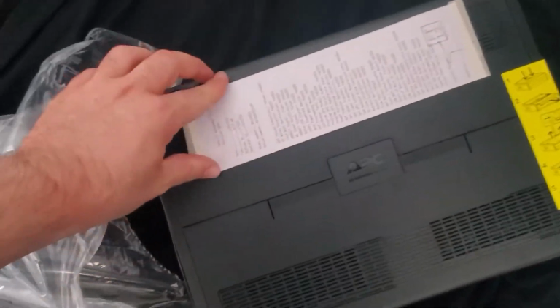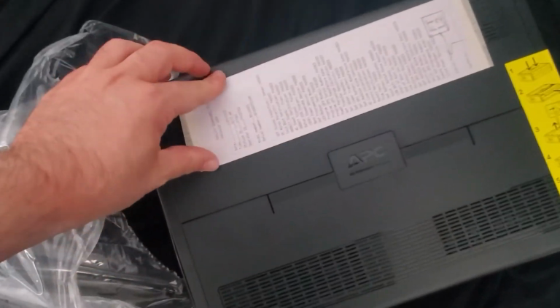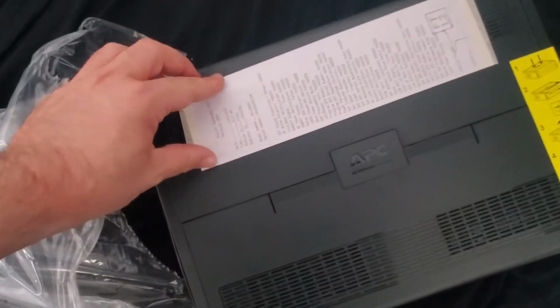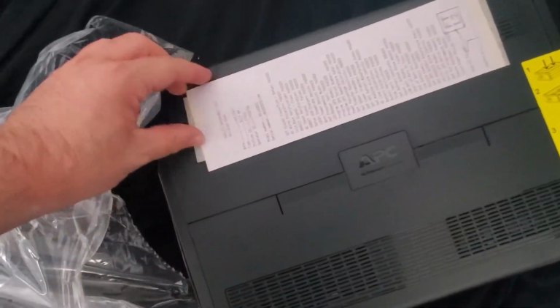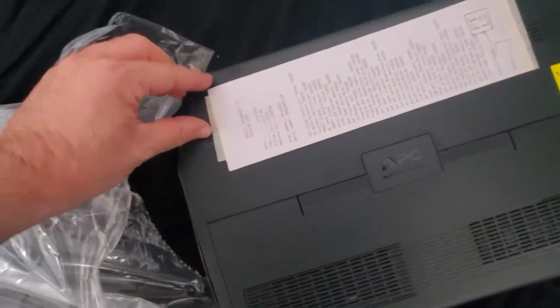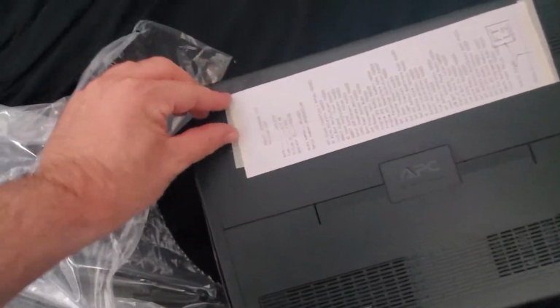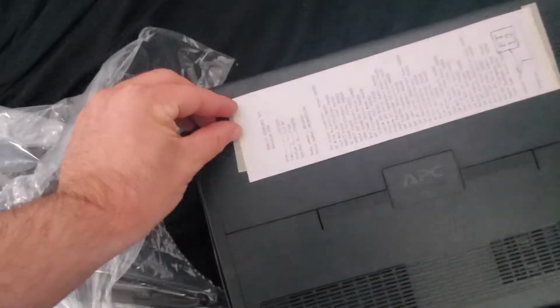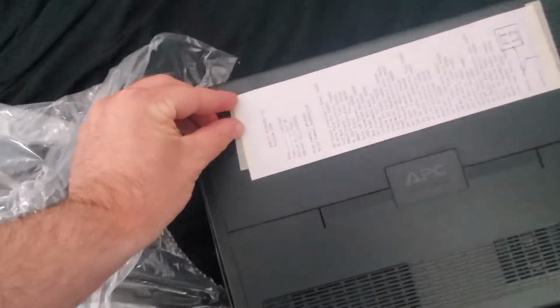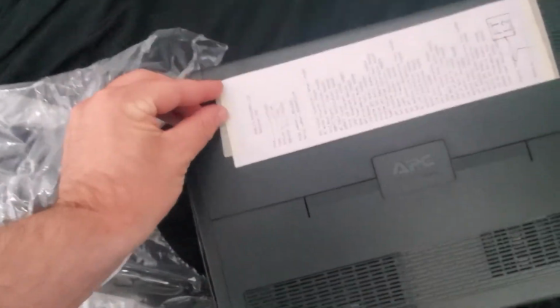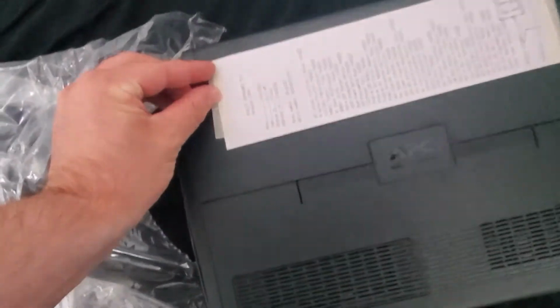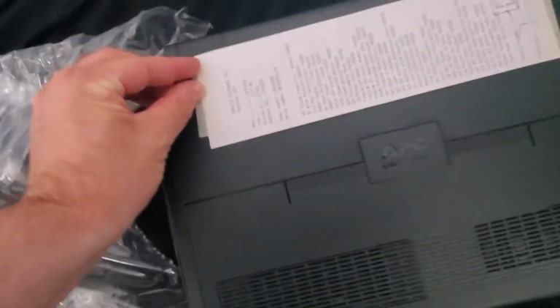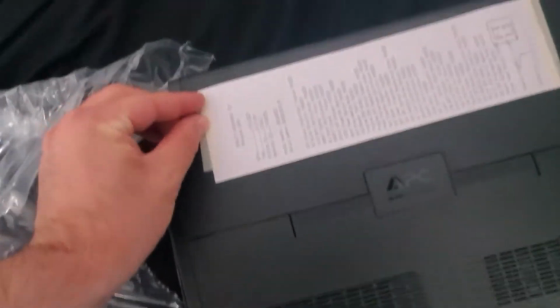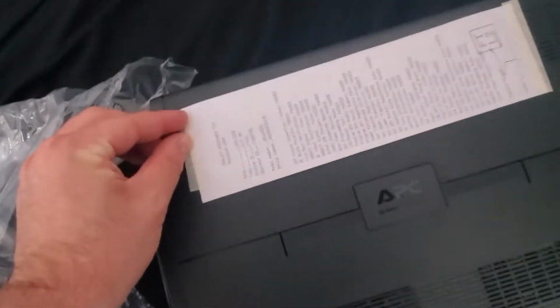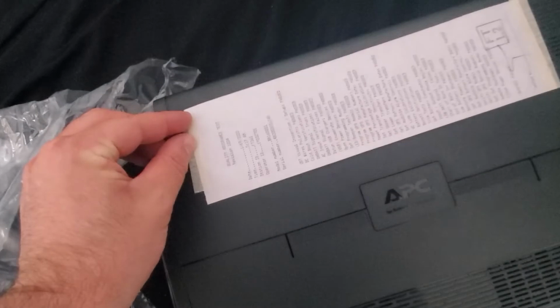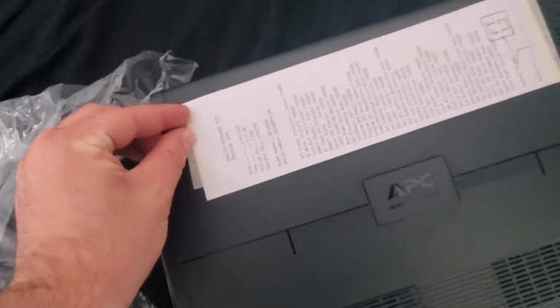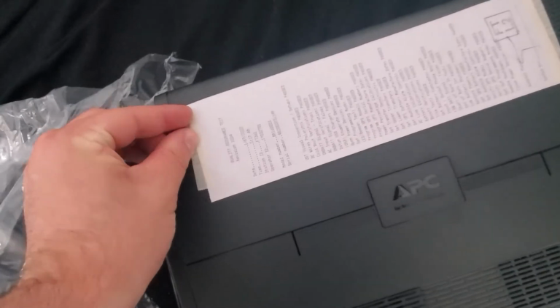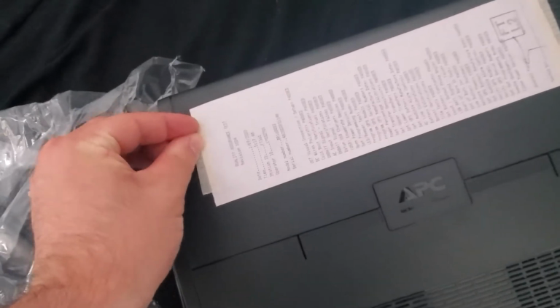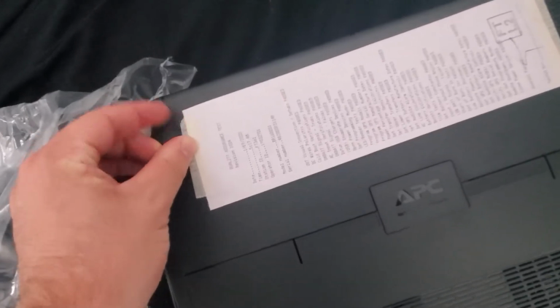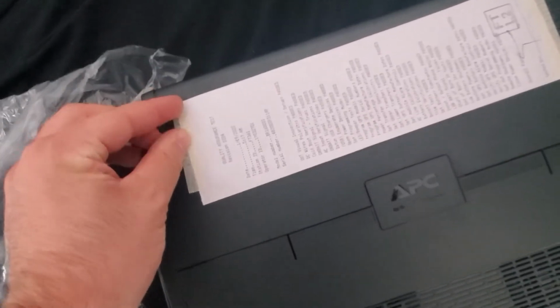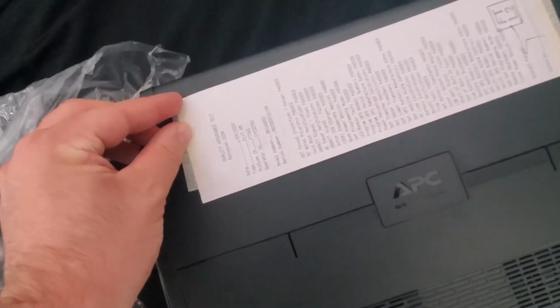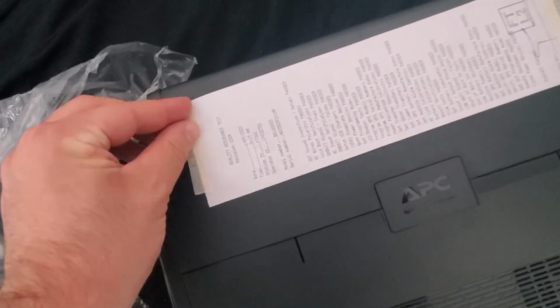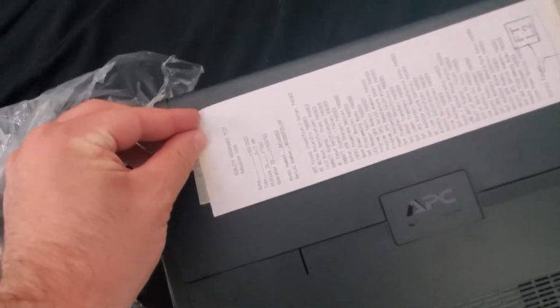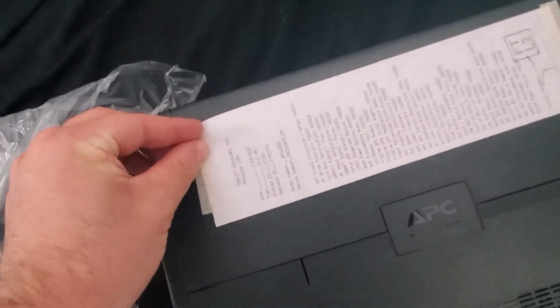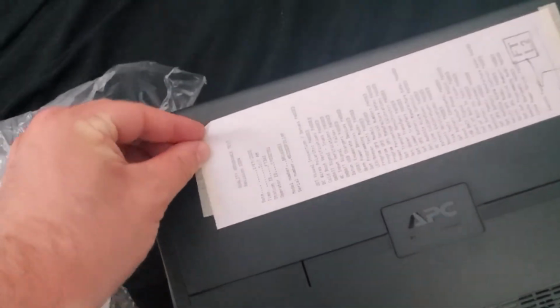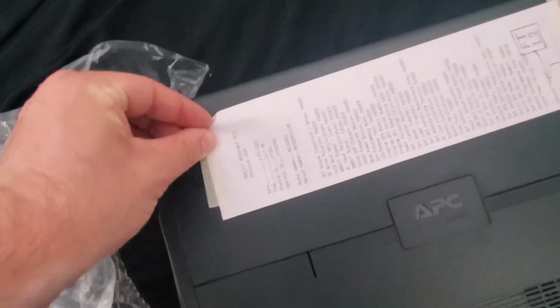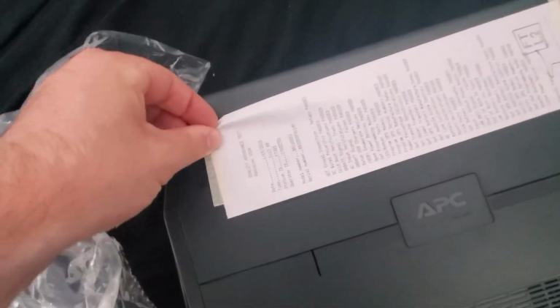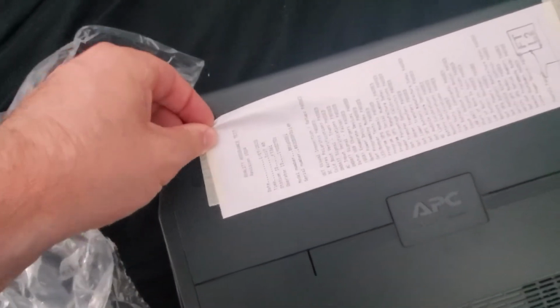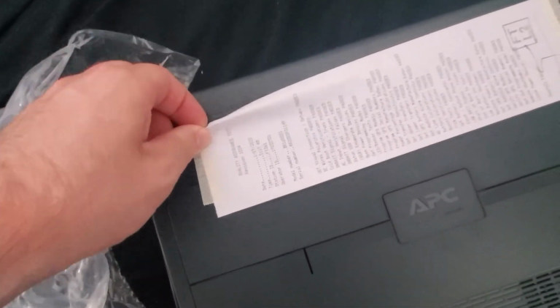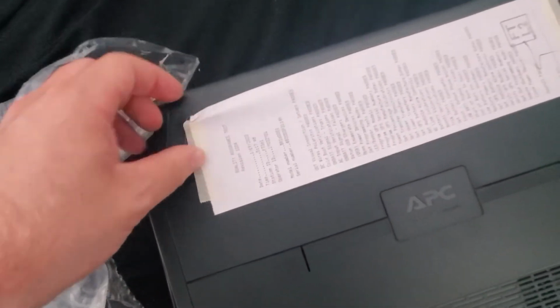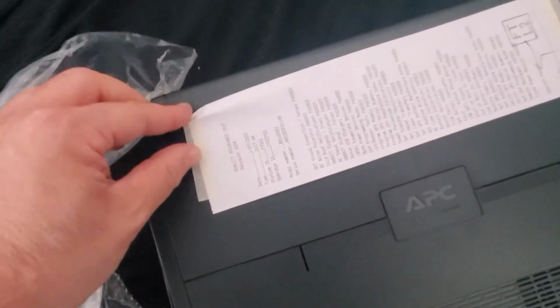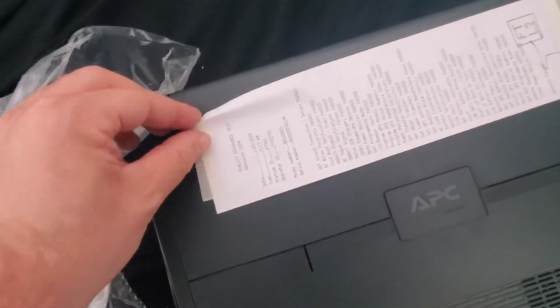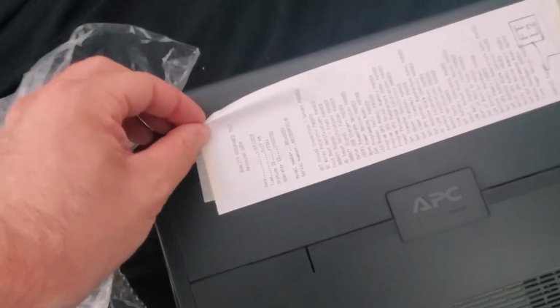There's a receipt inside and it says that it passed all the quality assurance tests, which is good because I spent a lot of money on this.